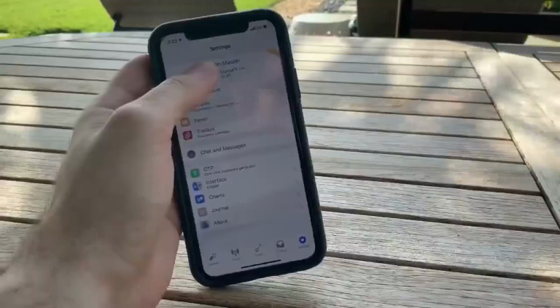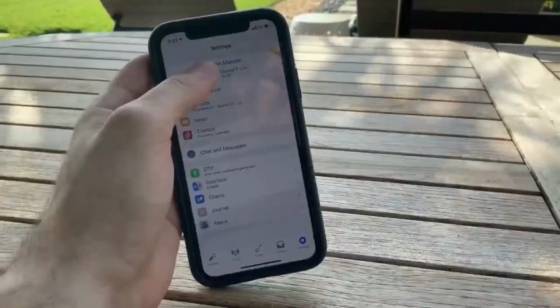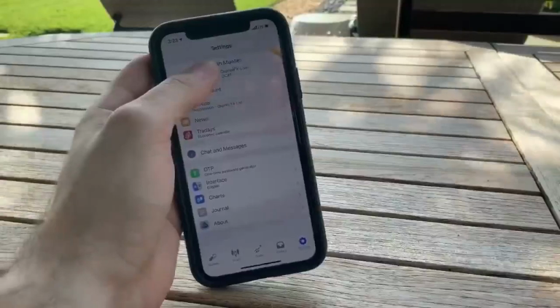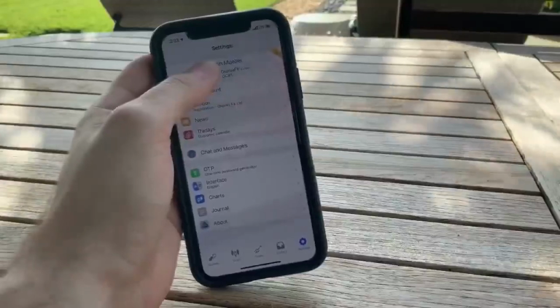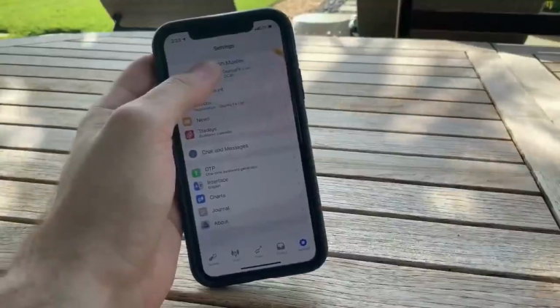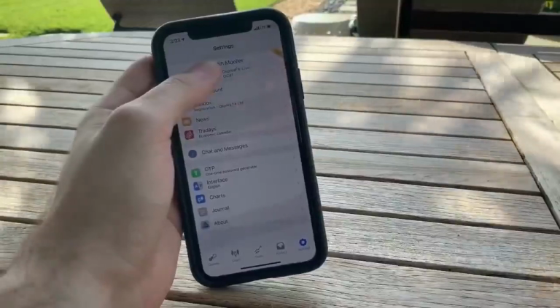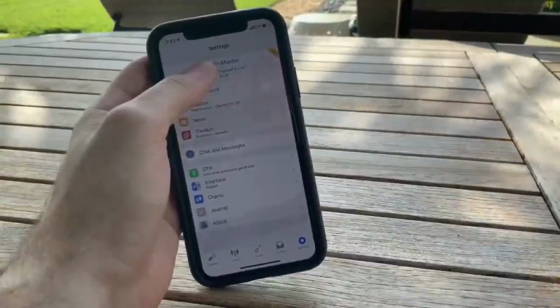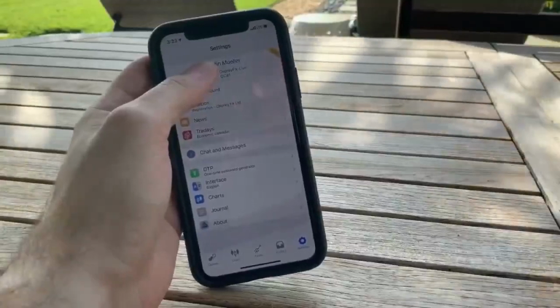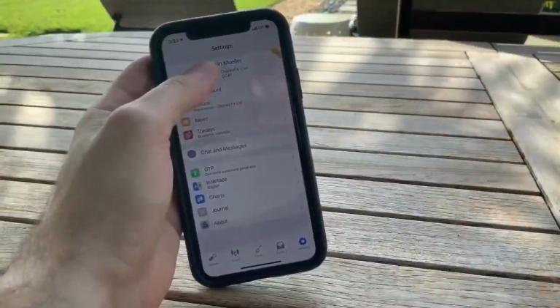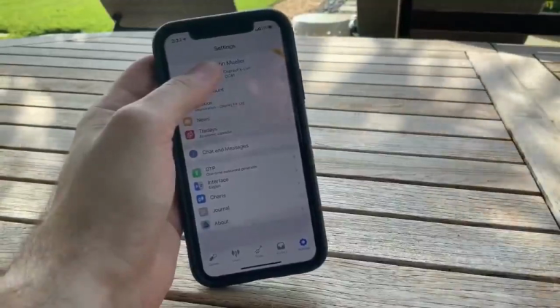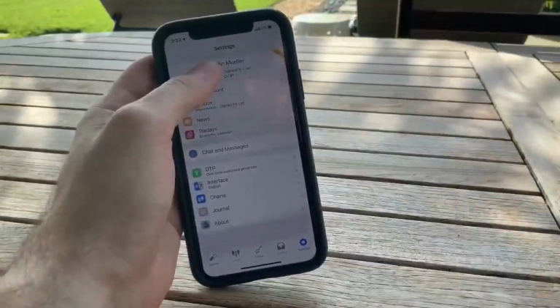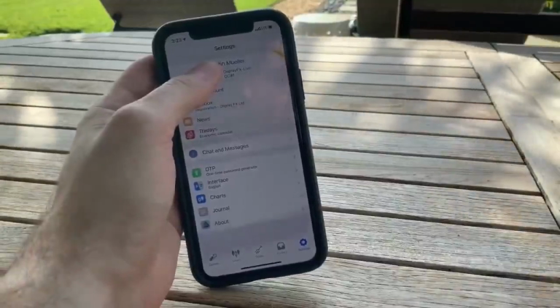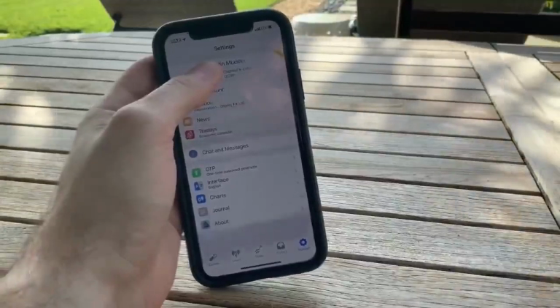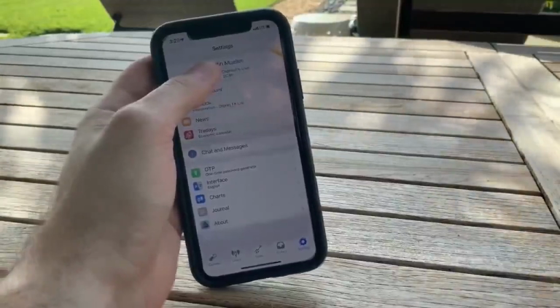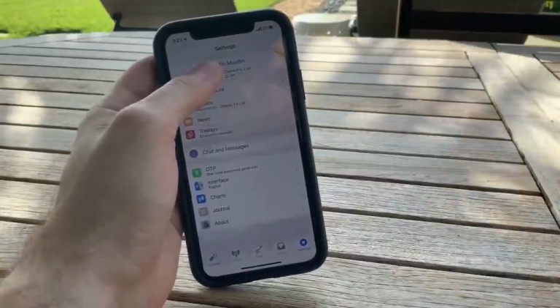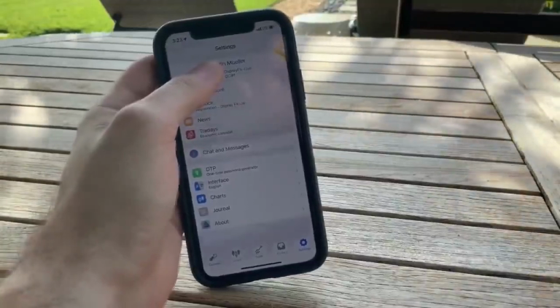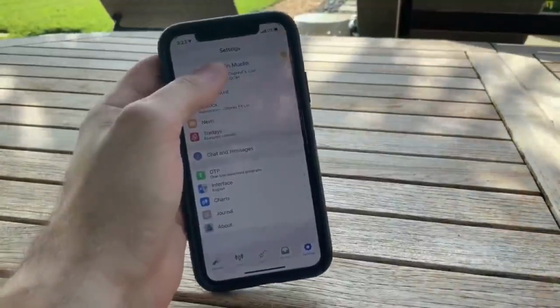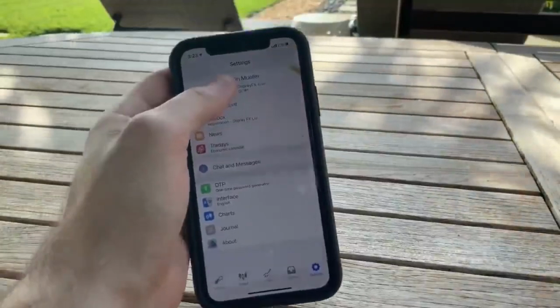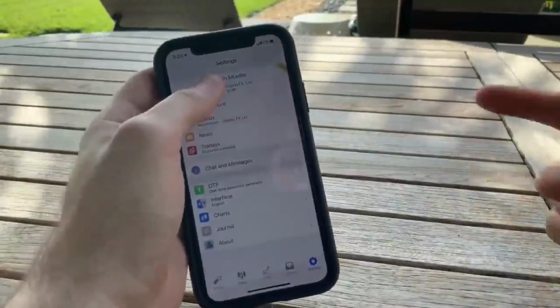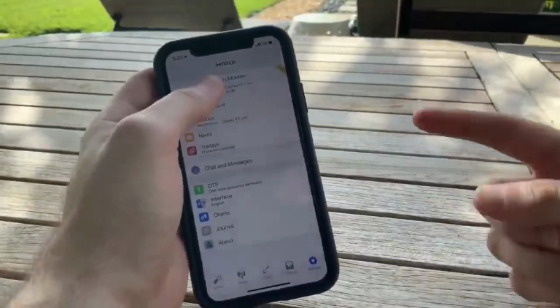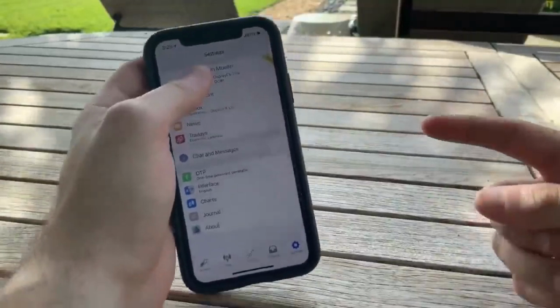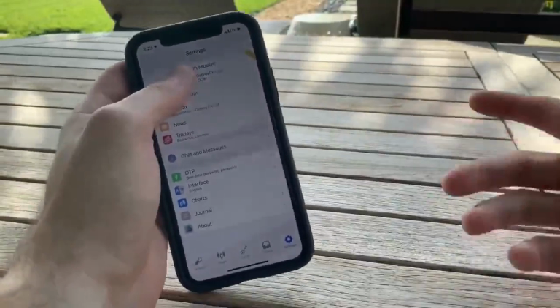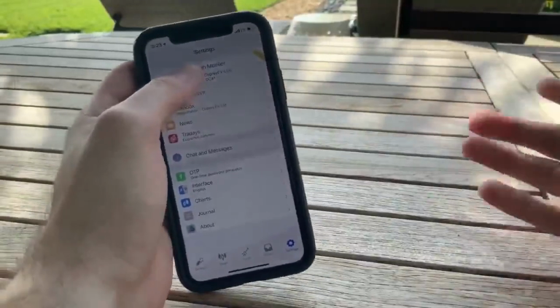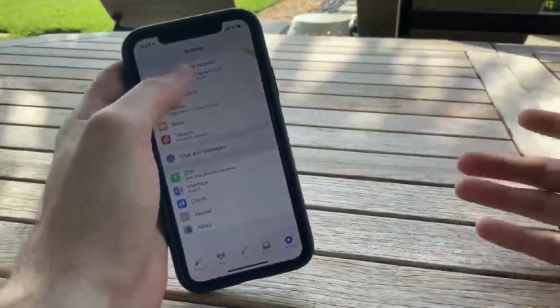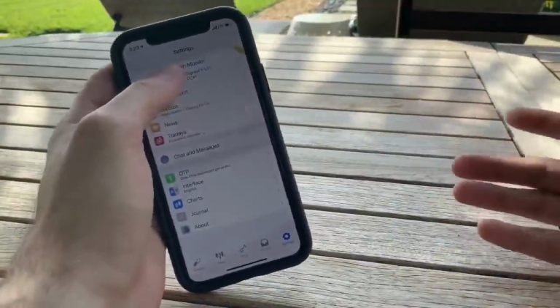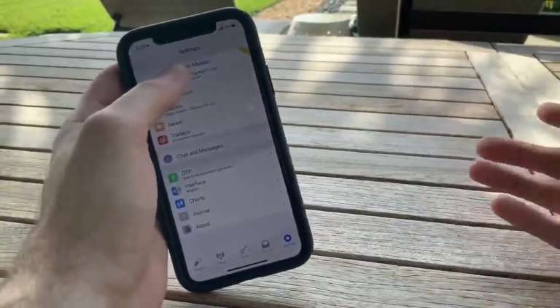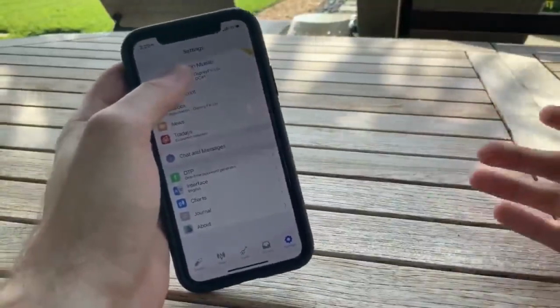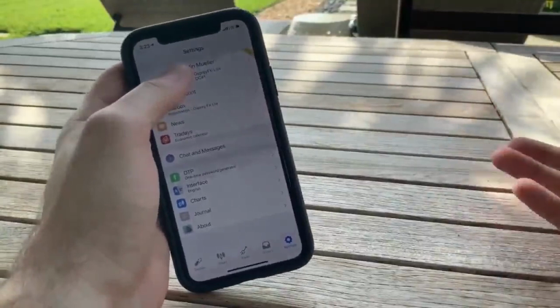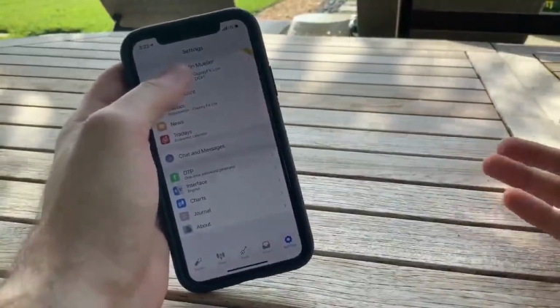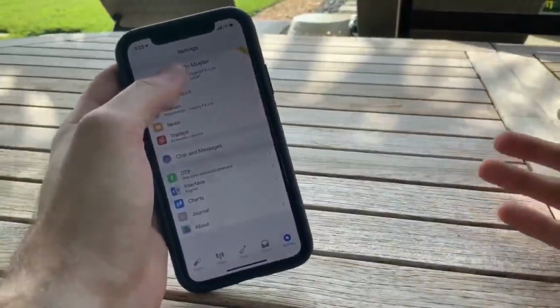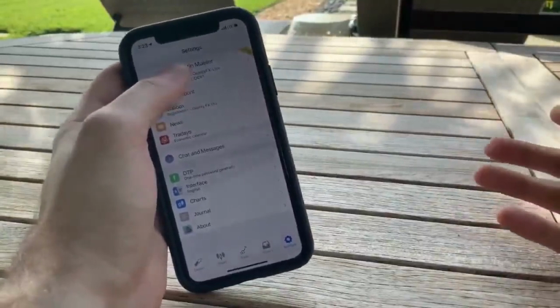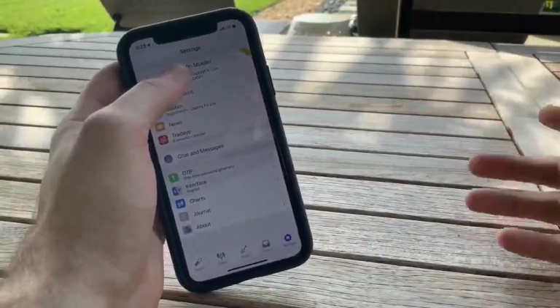Hi everyone, this is Justin again here with Pips Ahoy, and as you can see we are back at it again with showing you my profits of the week.